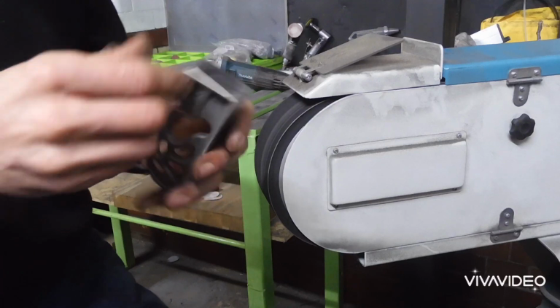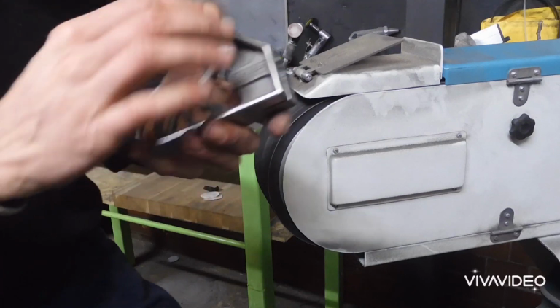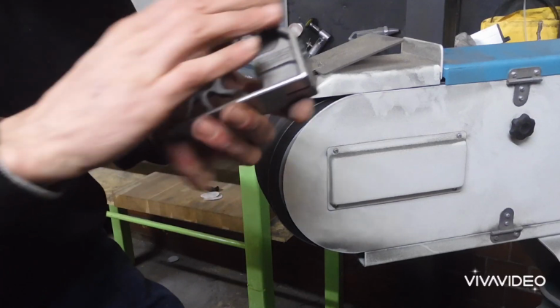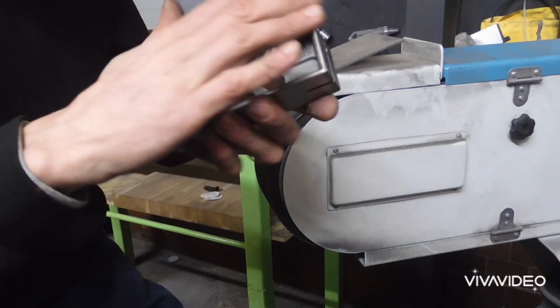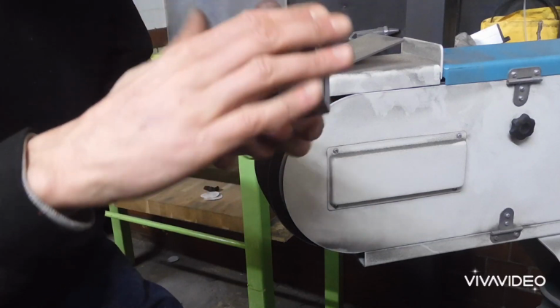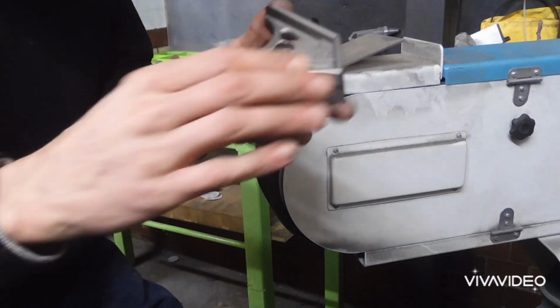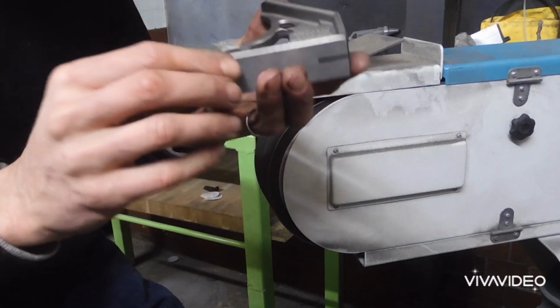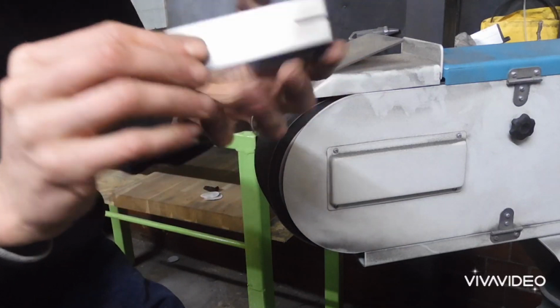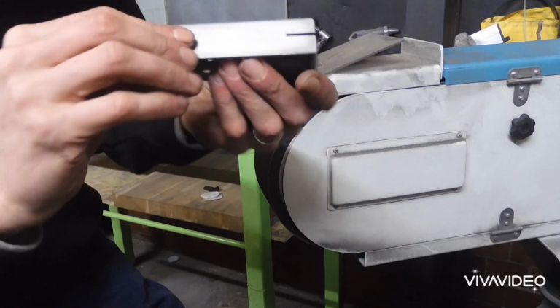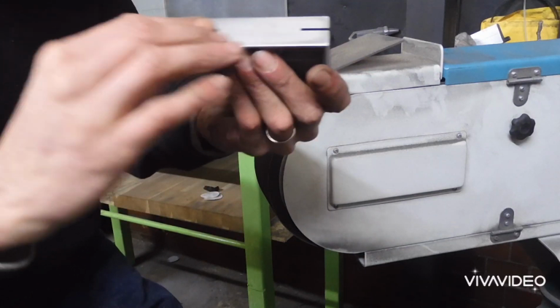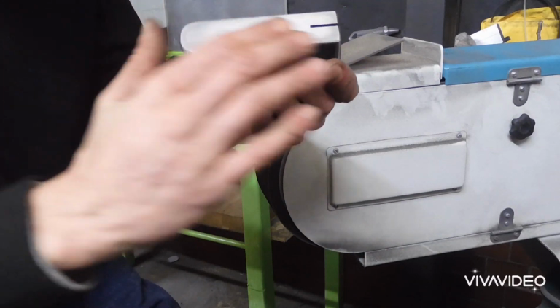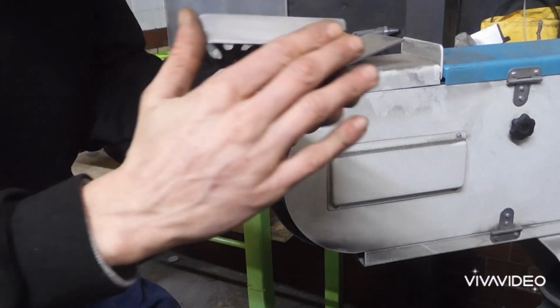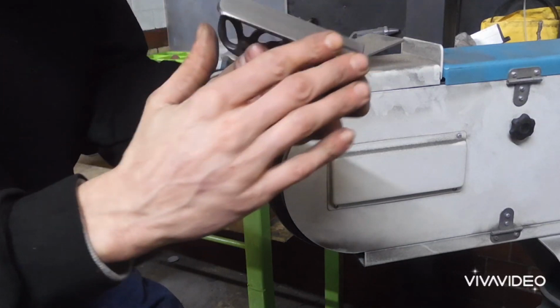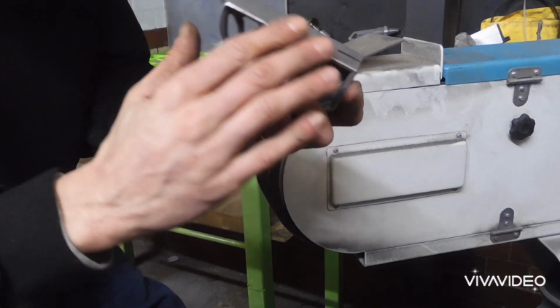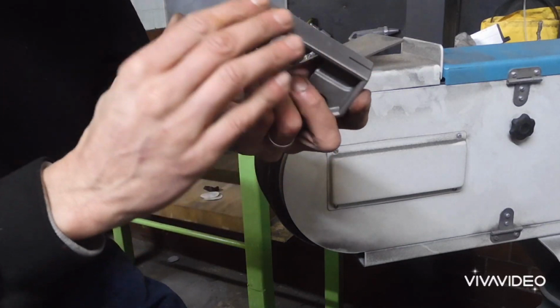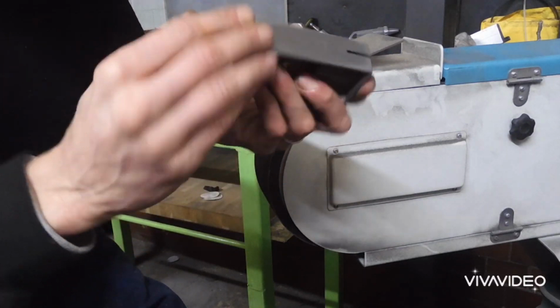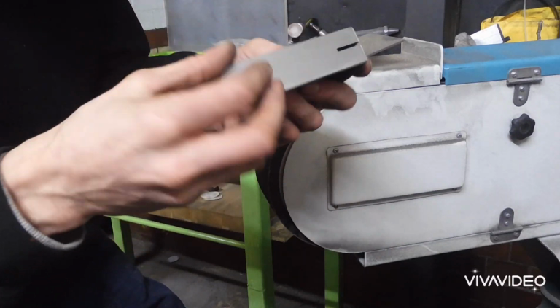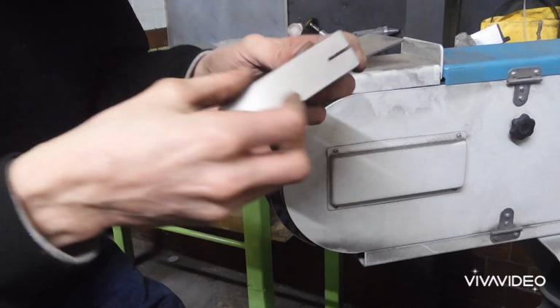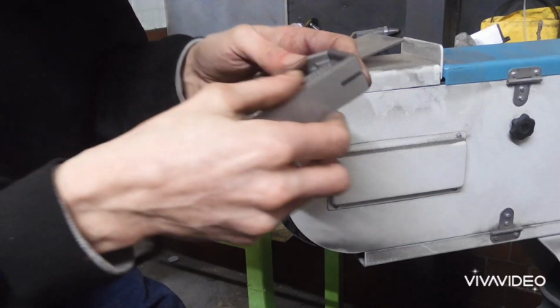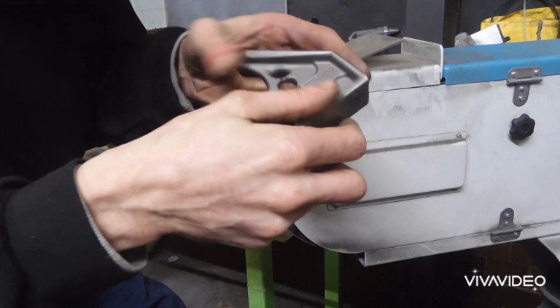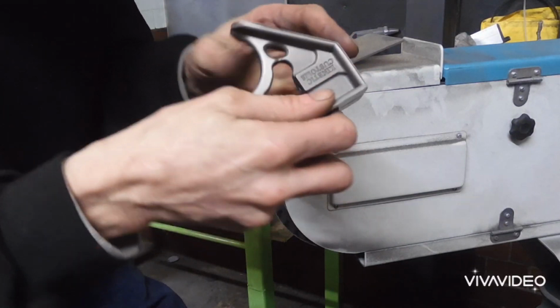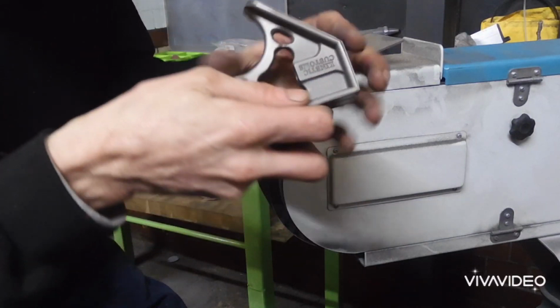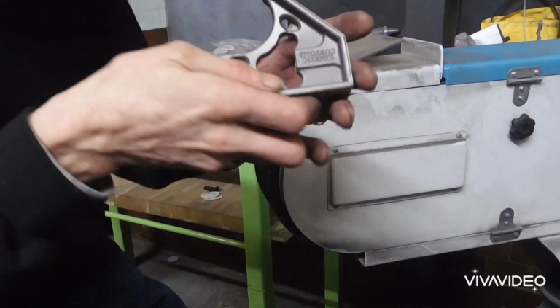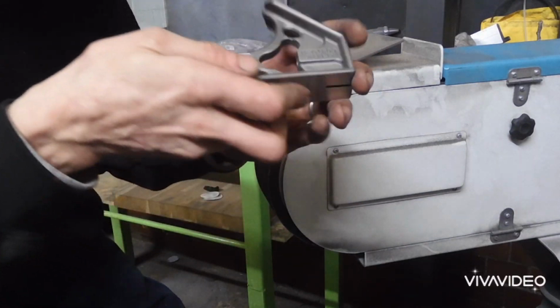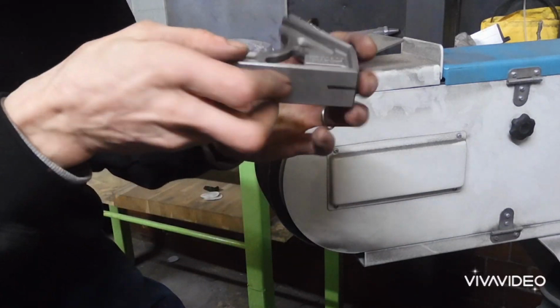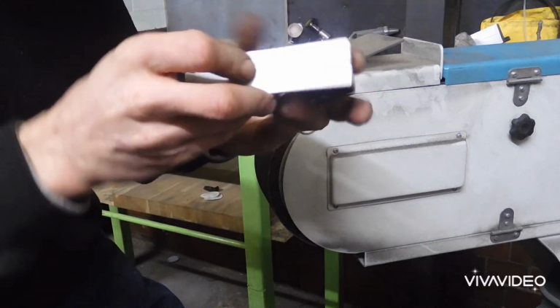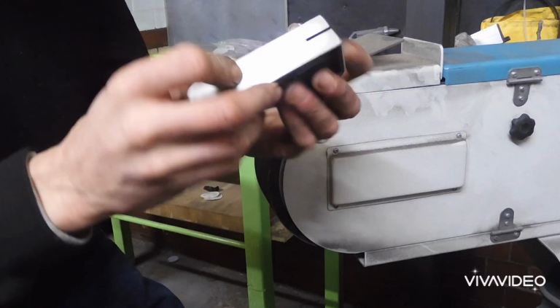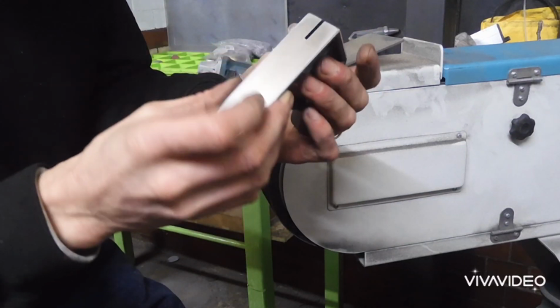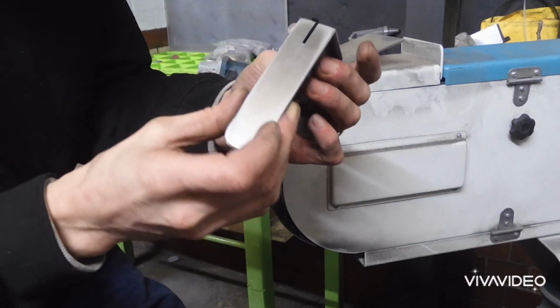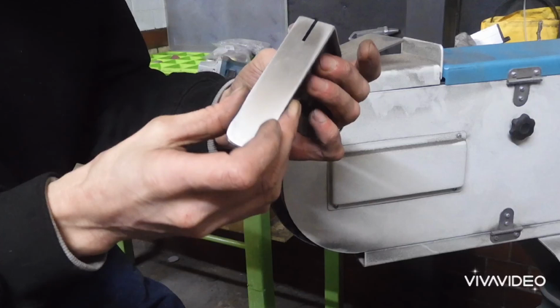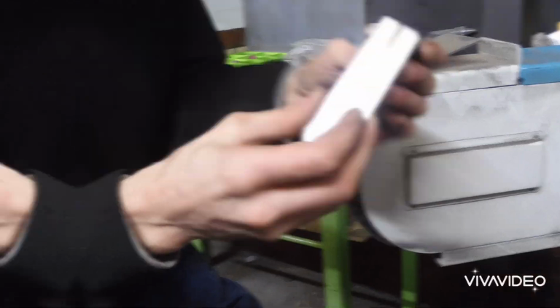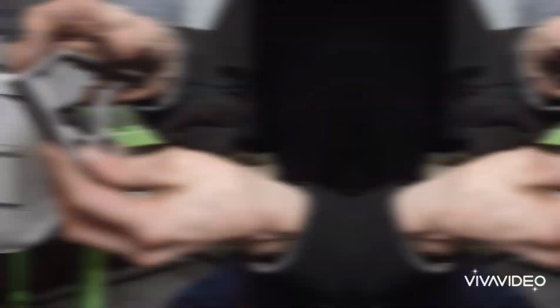There we have all our faces nice and flat, all the edges have been deburred and we're ready to give it a quick look.